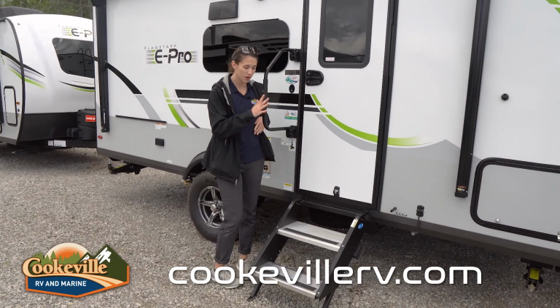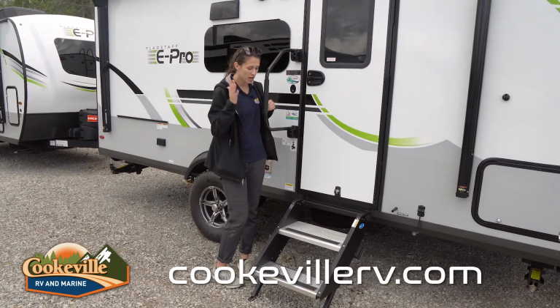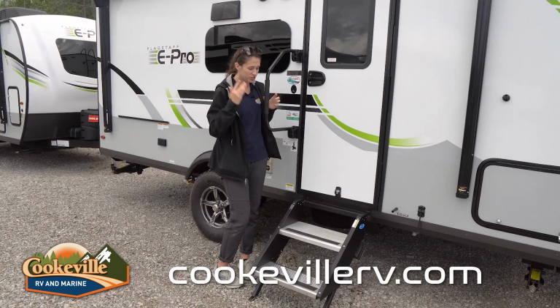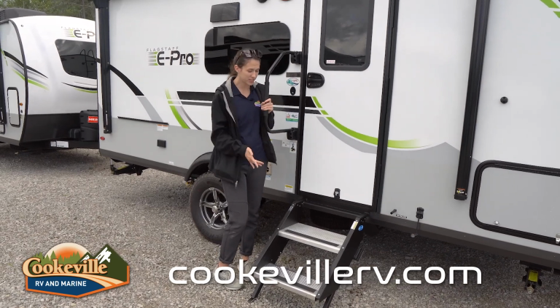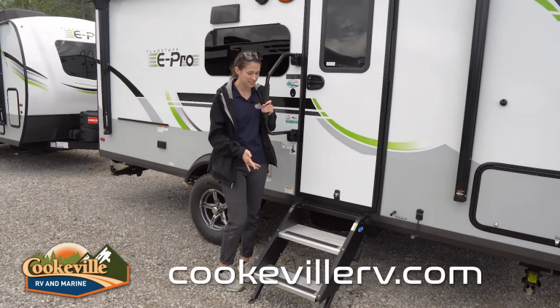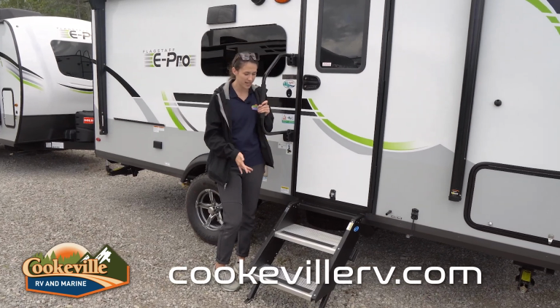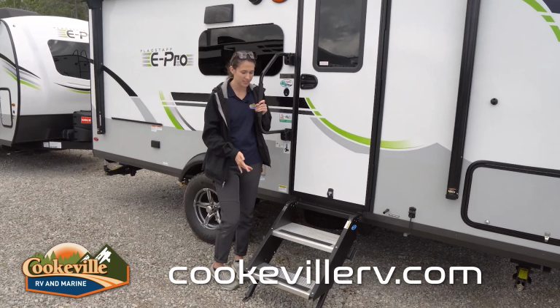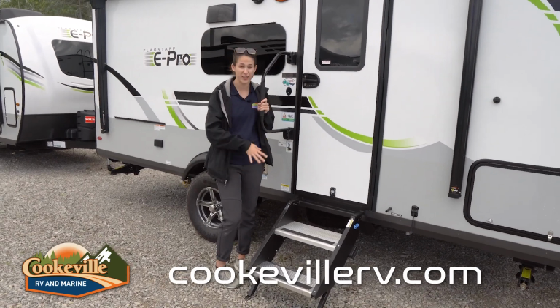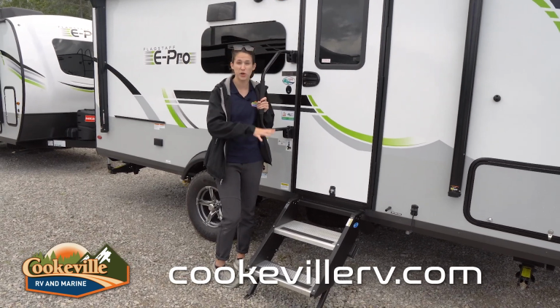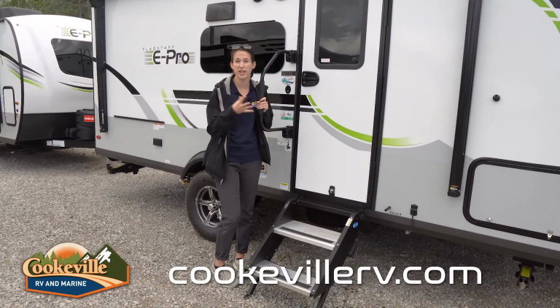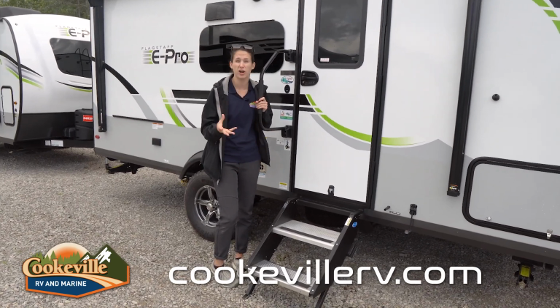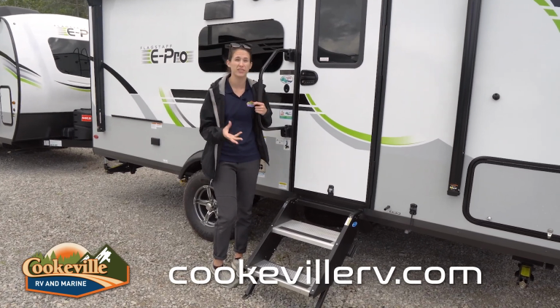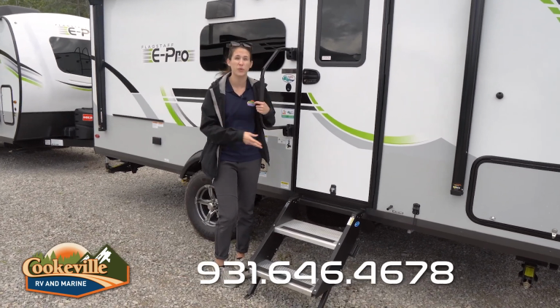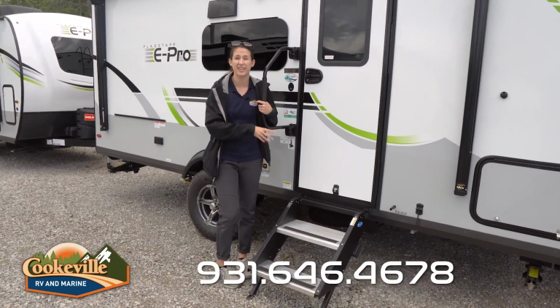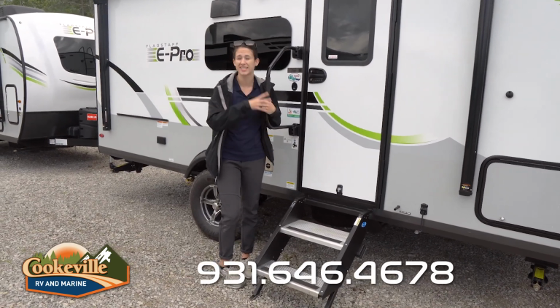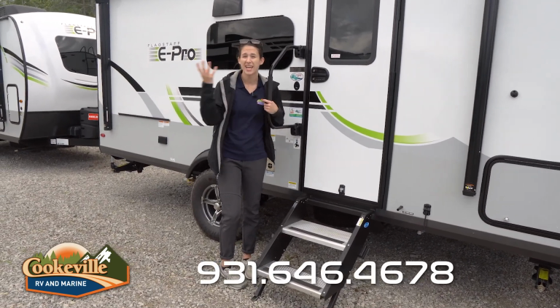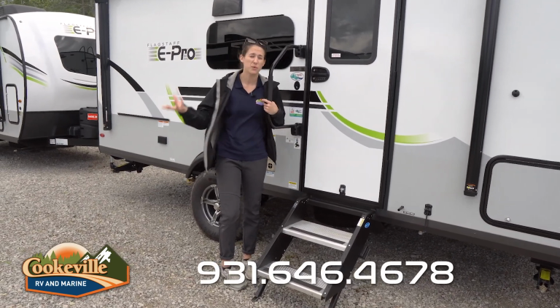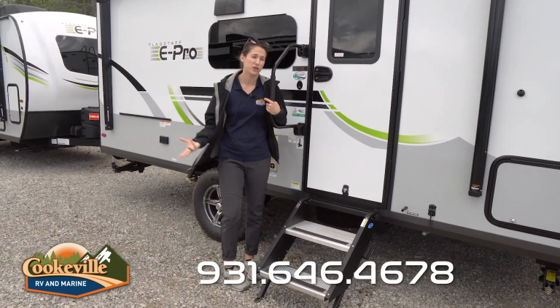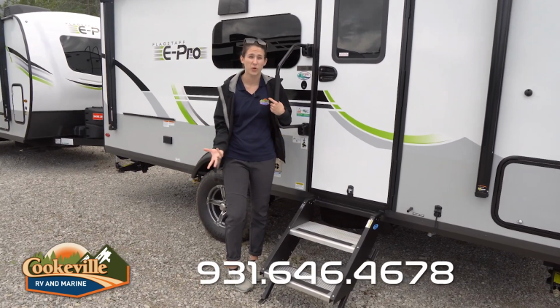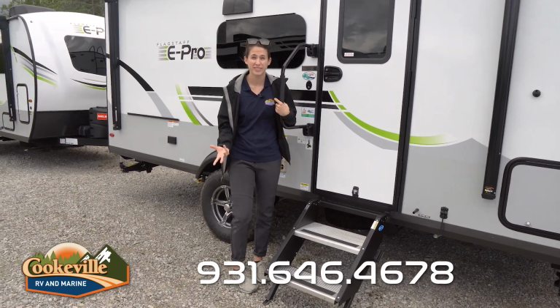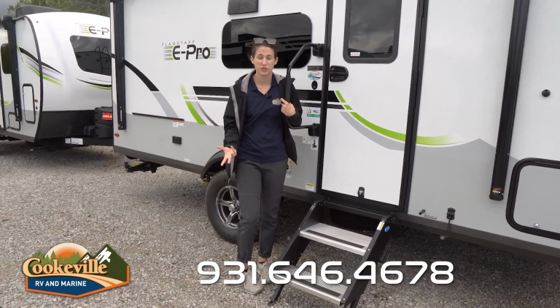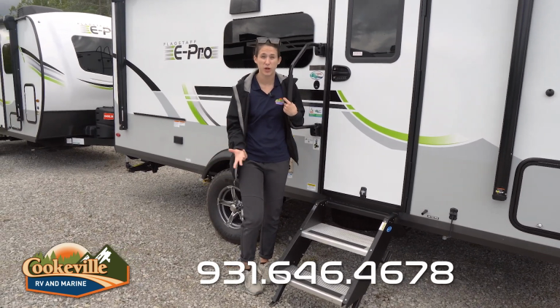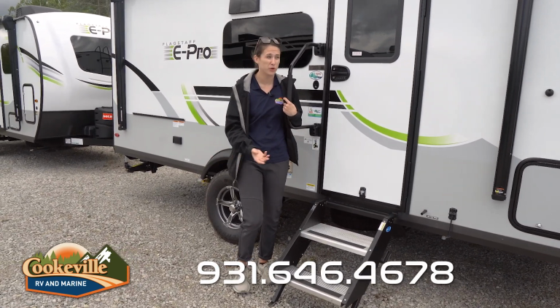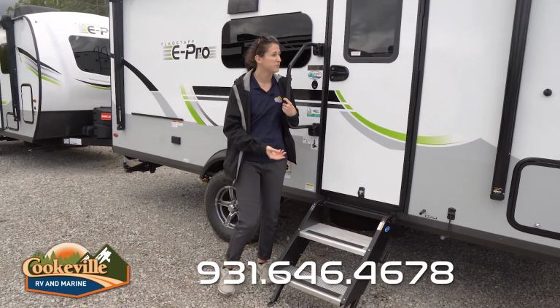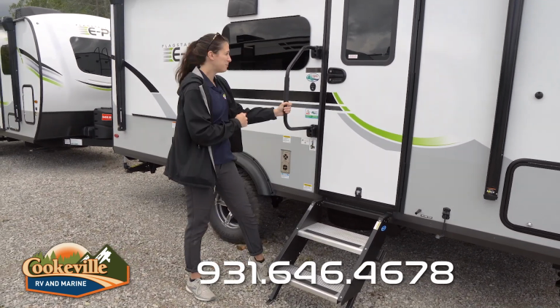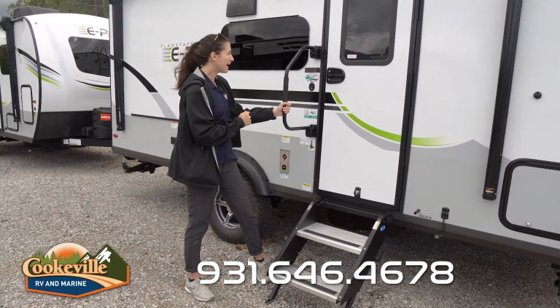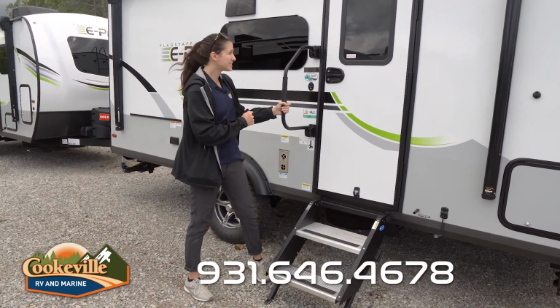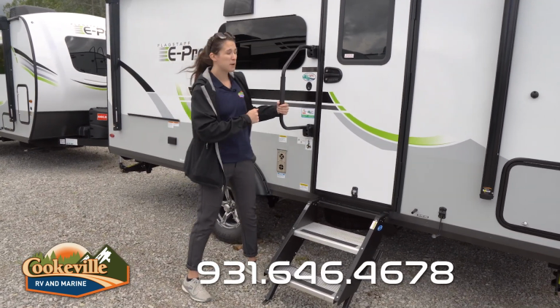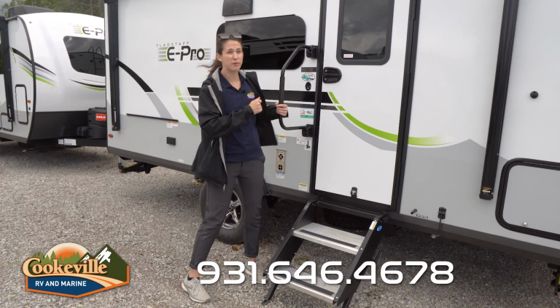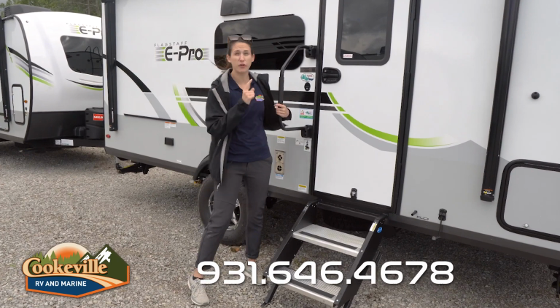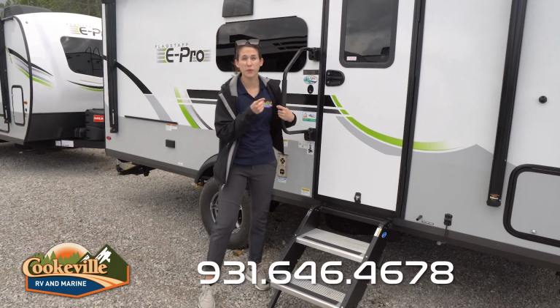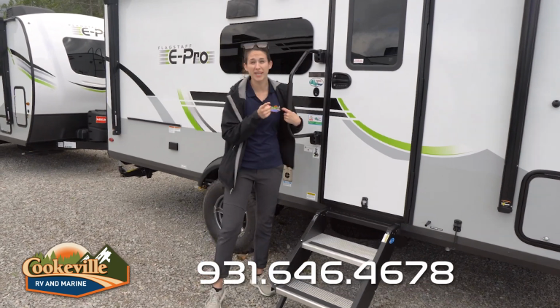We also have a grab handle that stores for travel, and these steps fold into the camper so they don't get caught in the wind while you're going down the road.